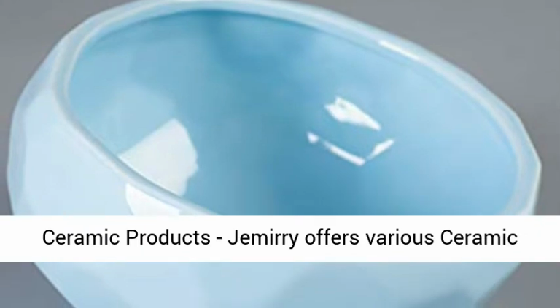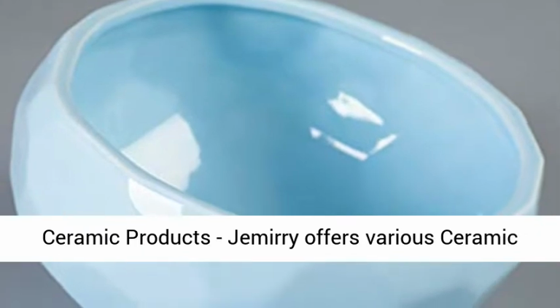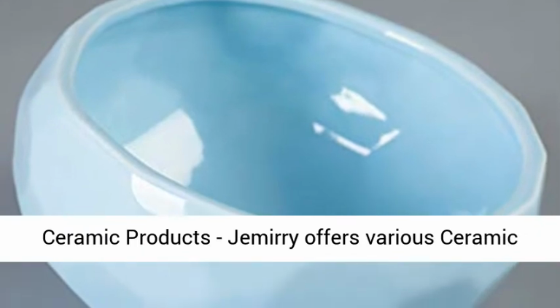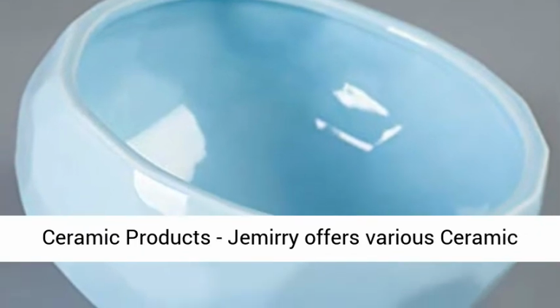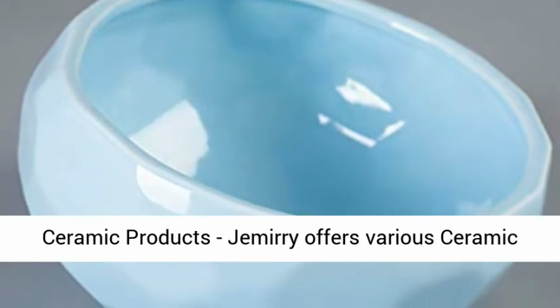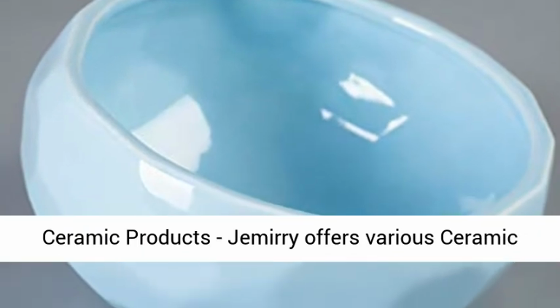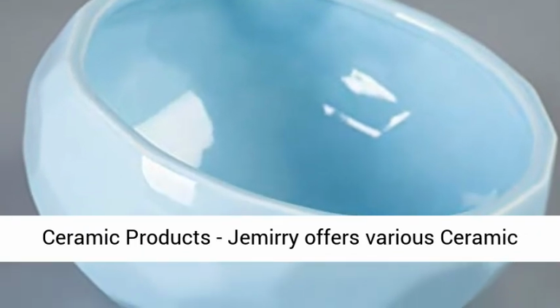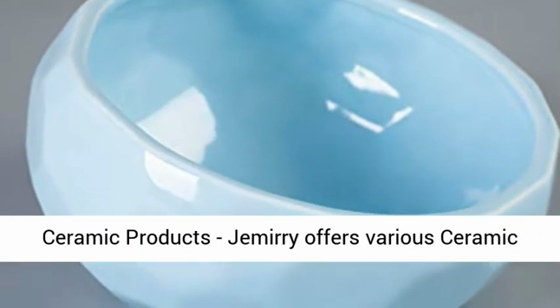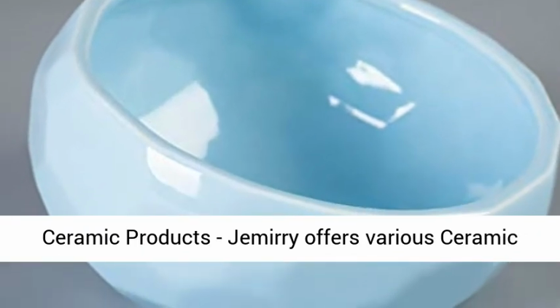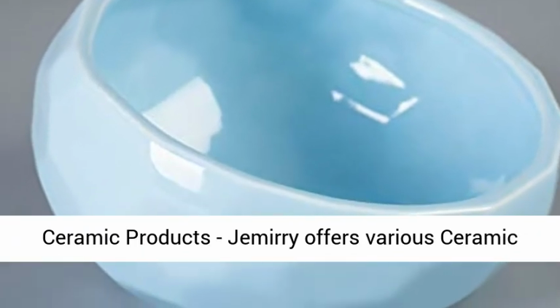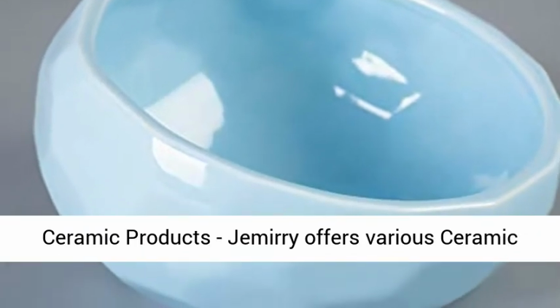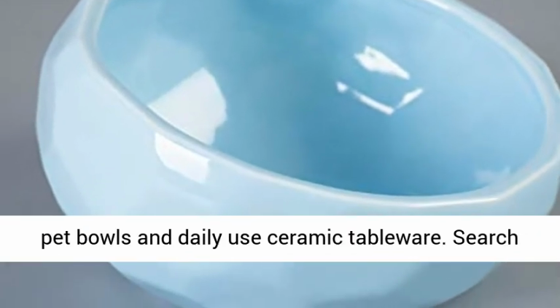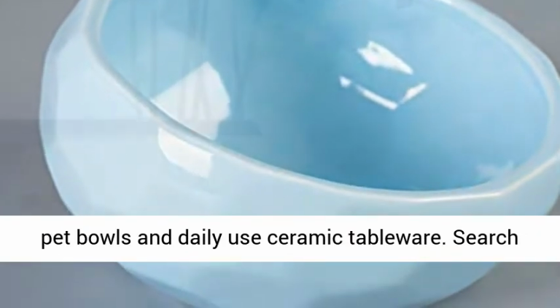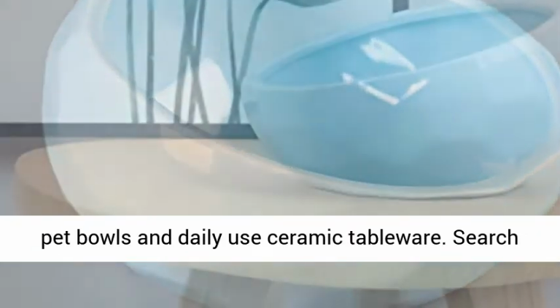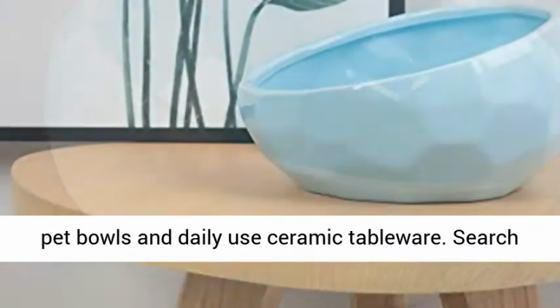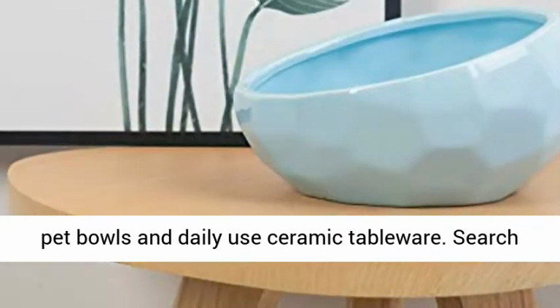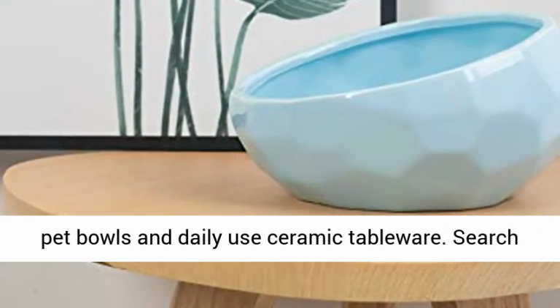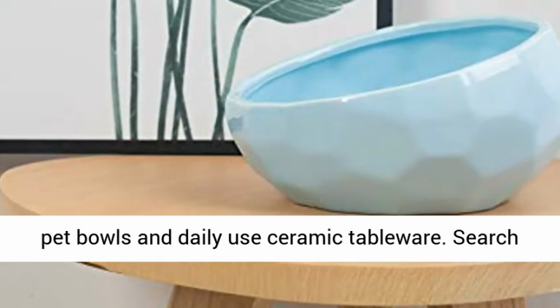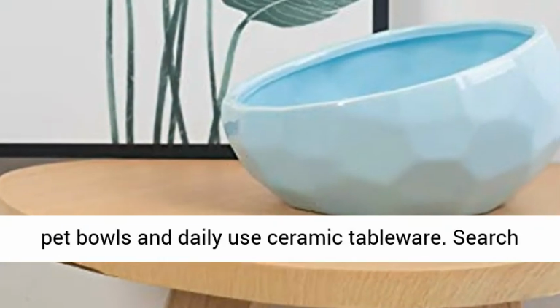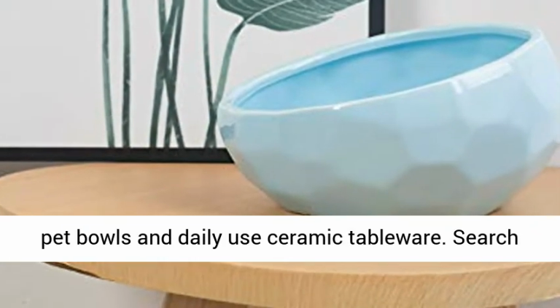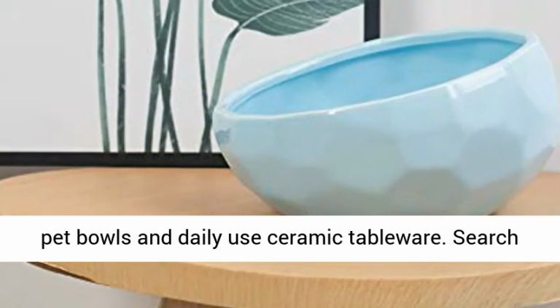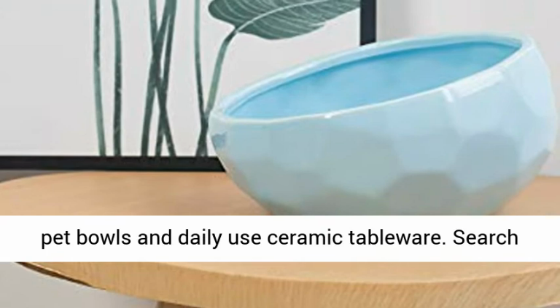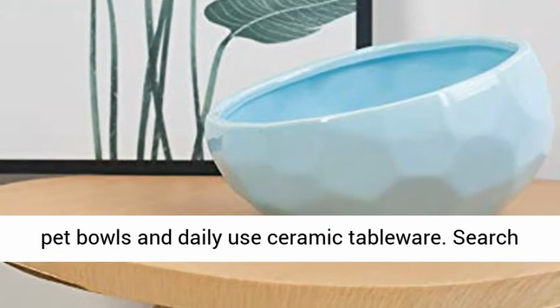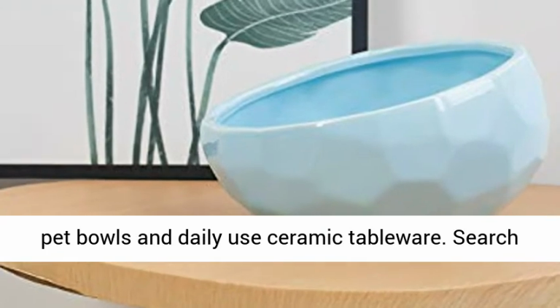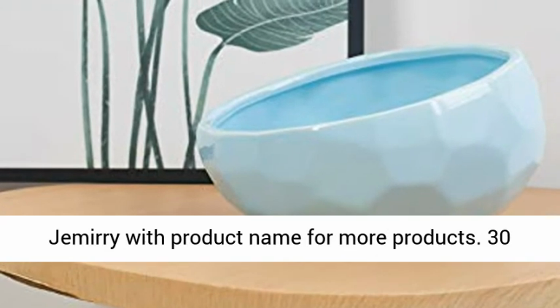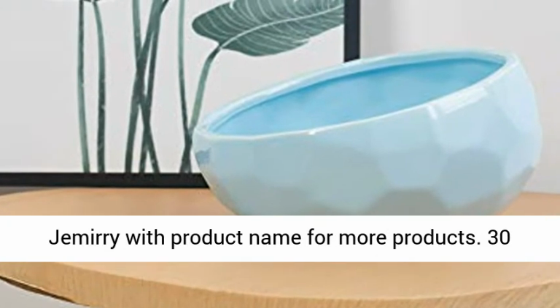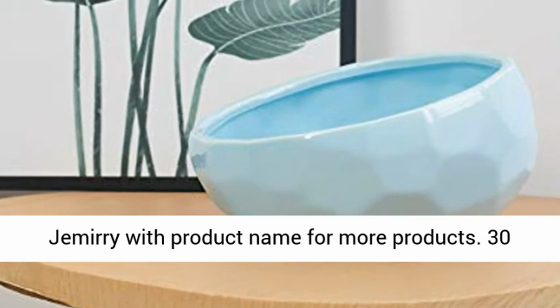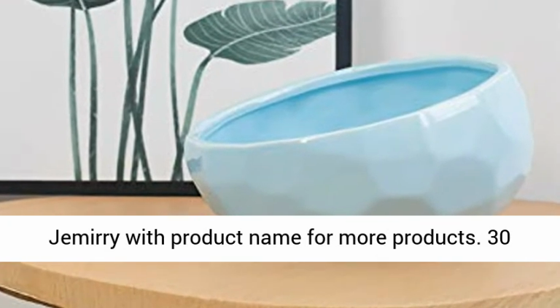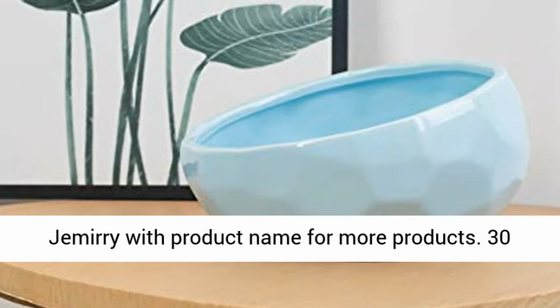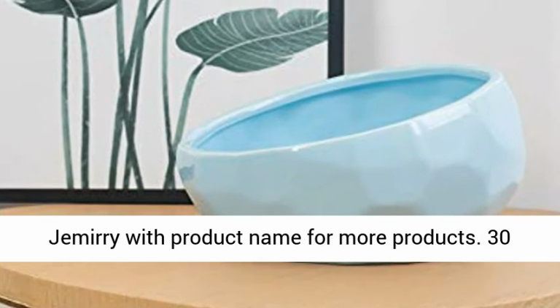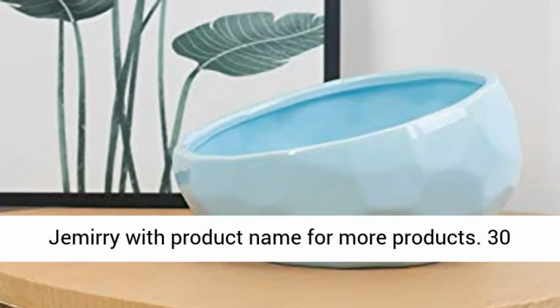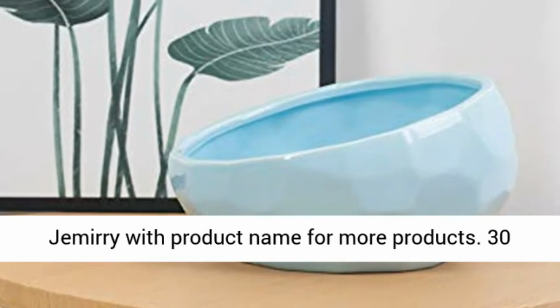More Jammery Ceramic Products: Jammery offers various ceramic pet bowls and daily-use ceramic tableware. Search Jammery with product name for more products.